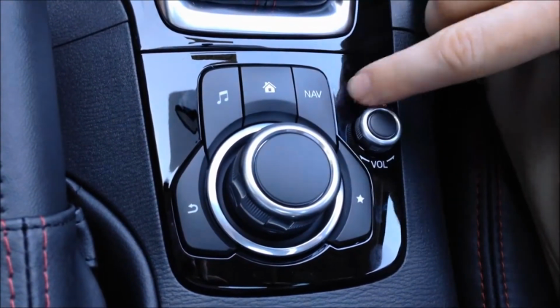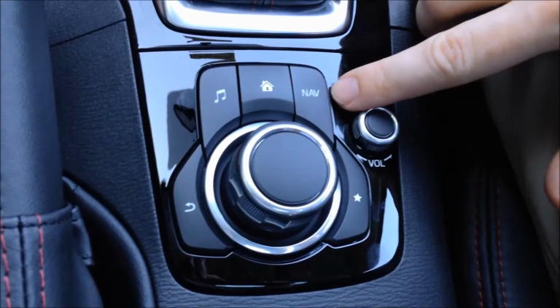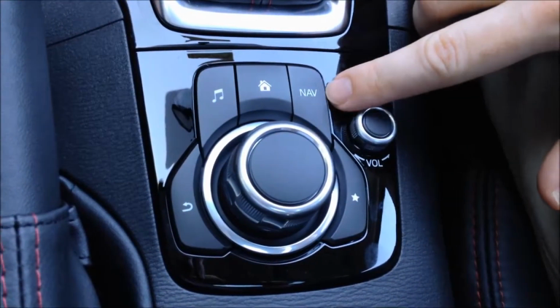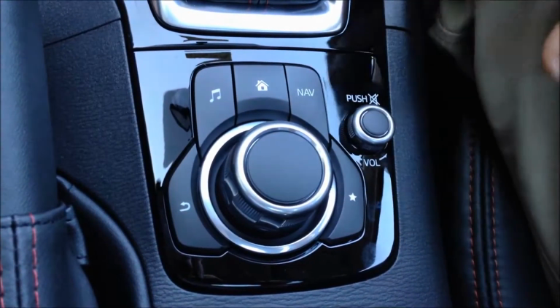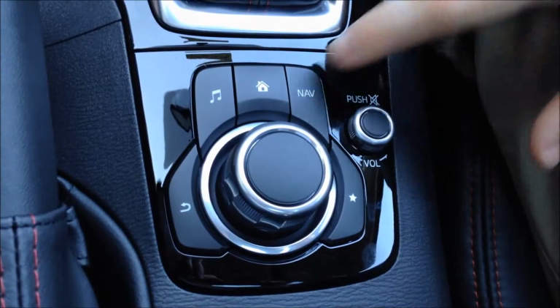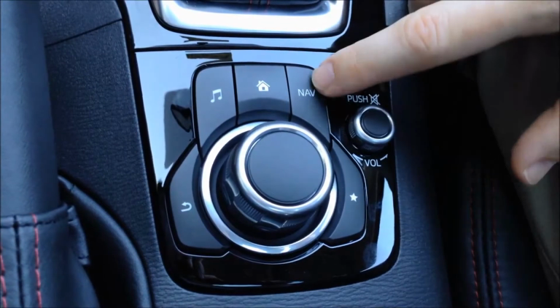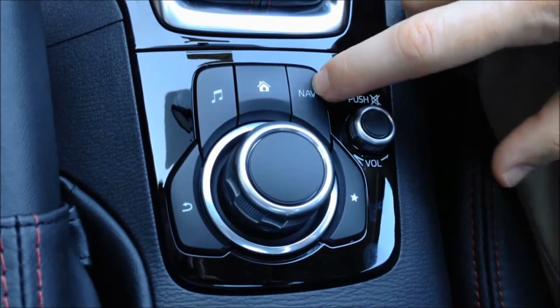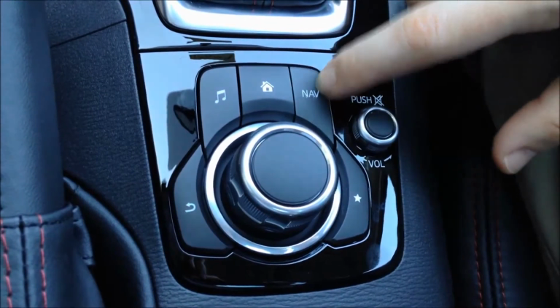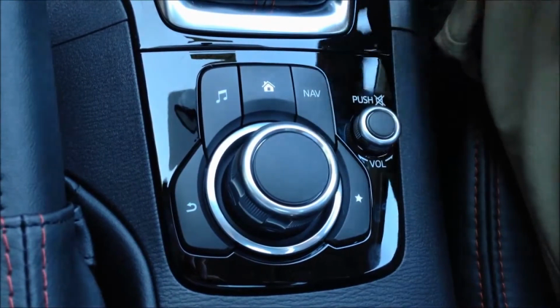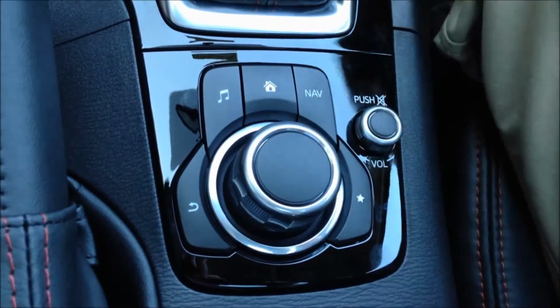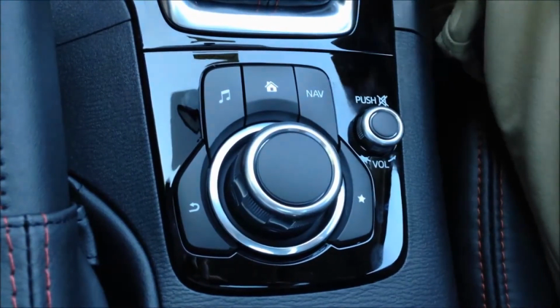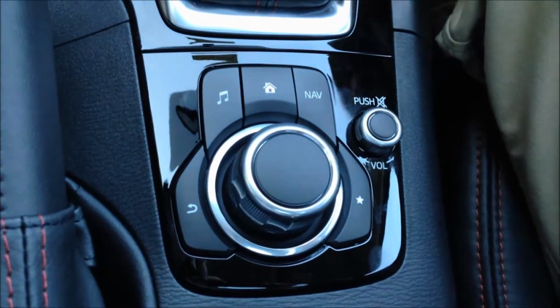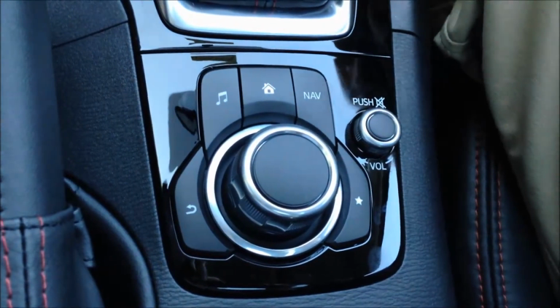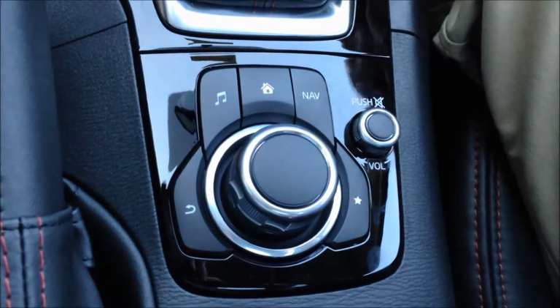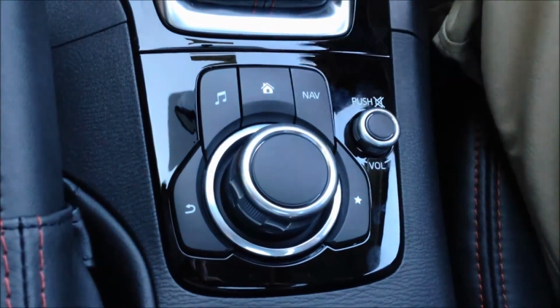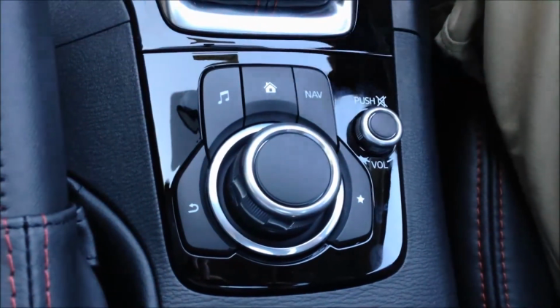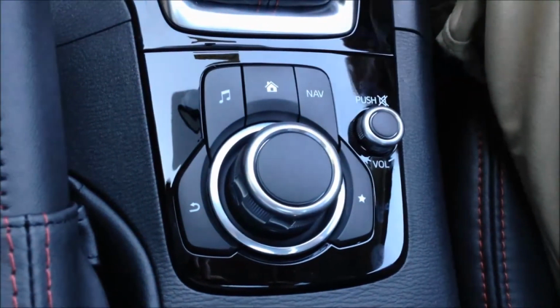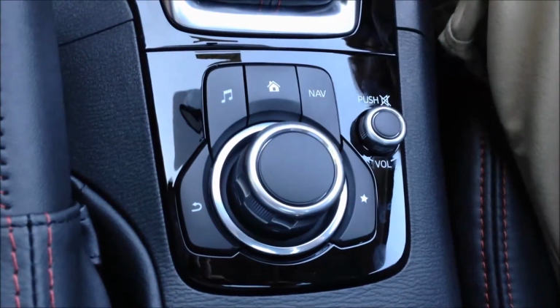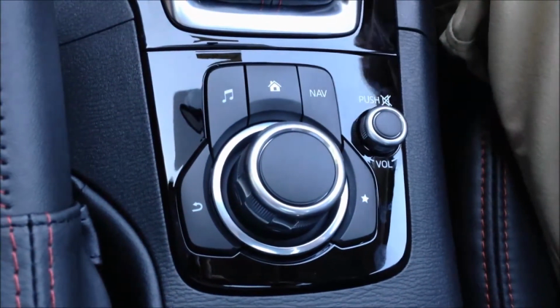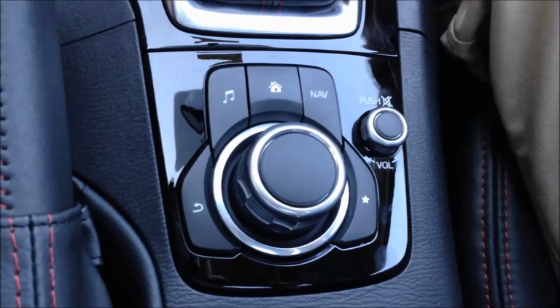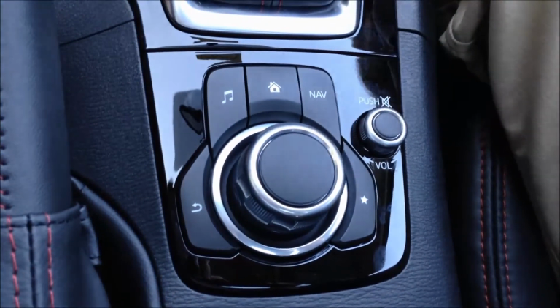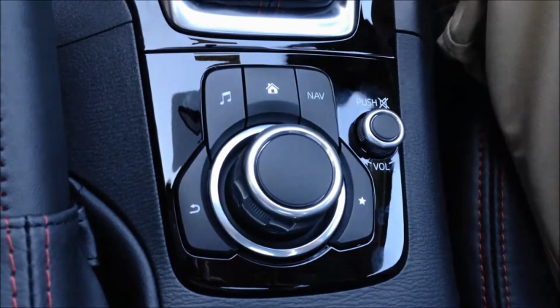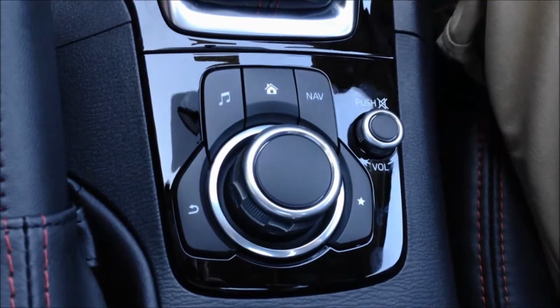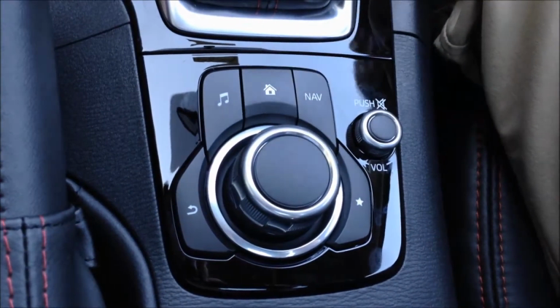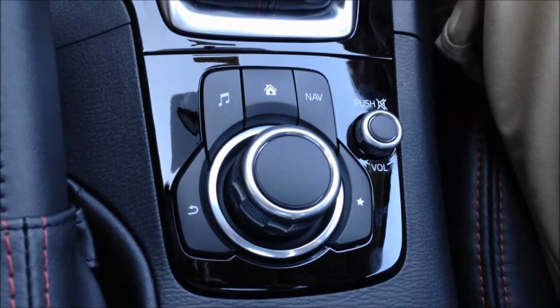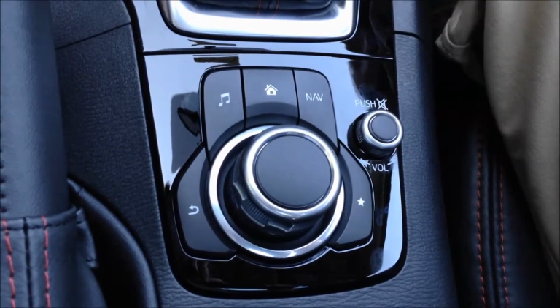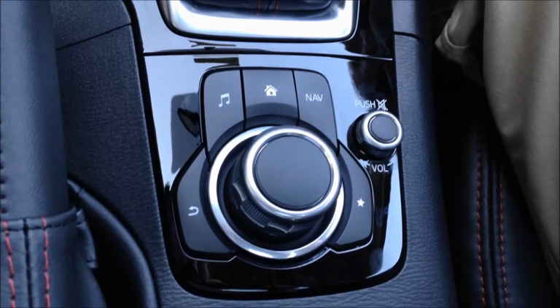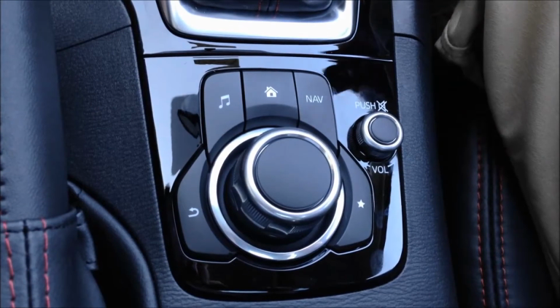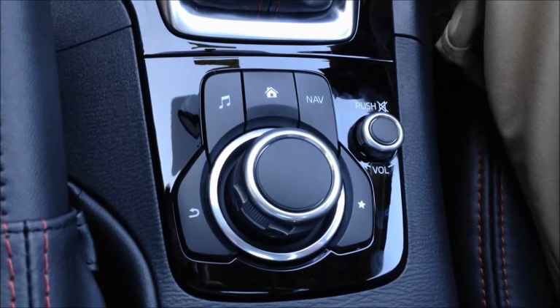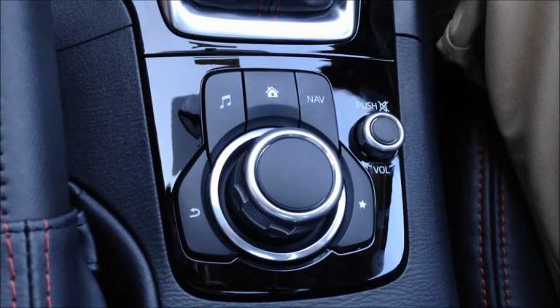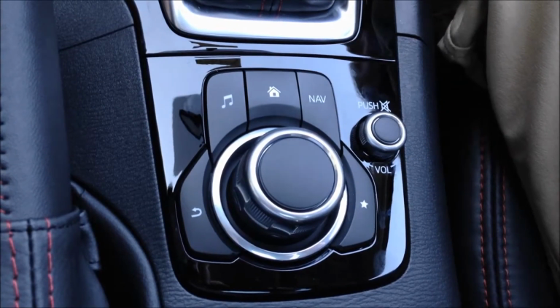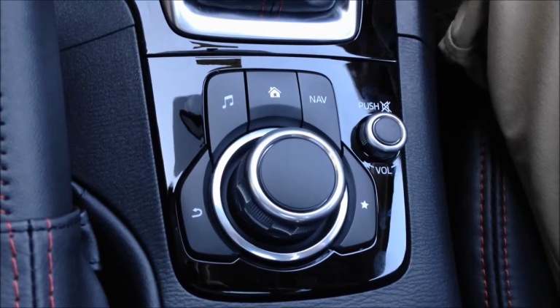And the Nav button here will basically take you to navigation. So if you need to enter in a new trip or destination, or find any kind of restaurant or gas station nearby, the navigation button will give you that opportunity.